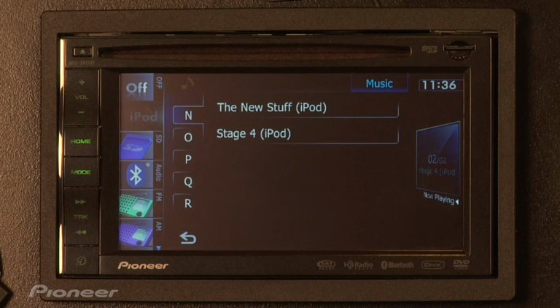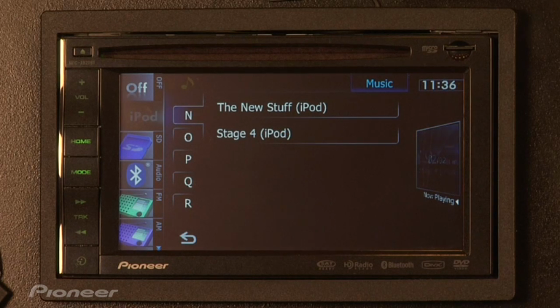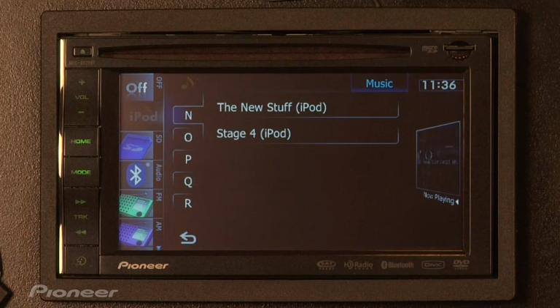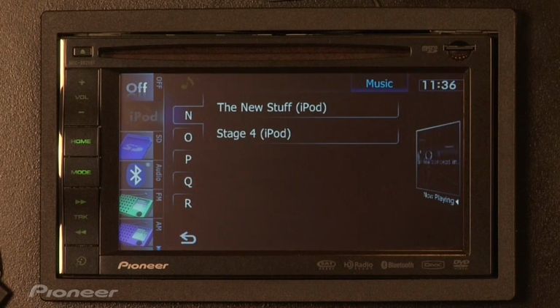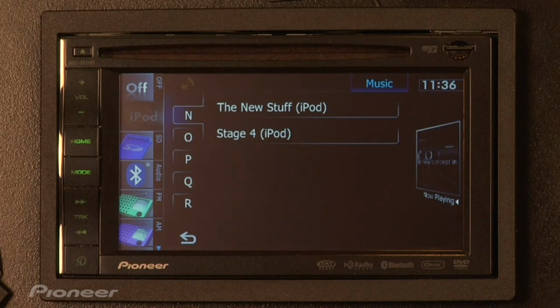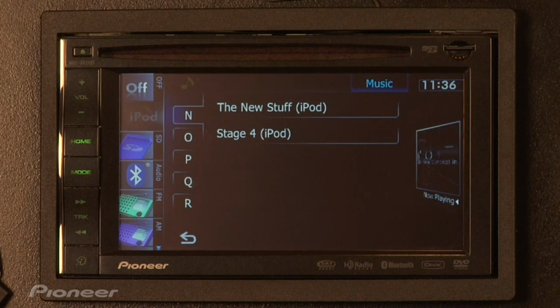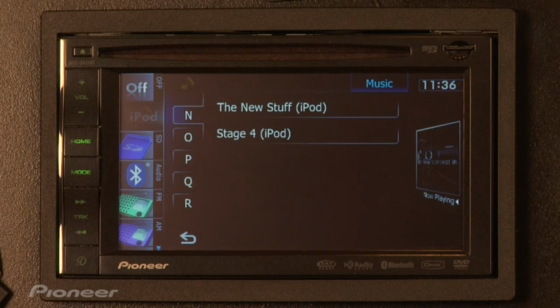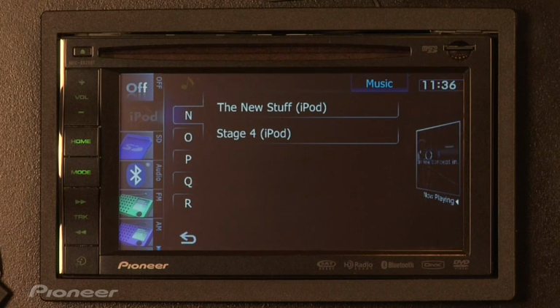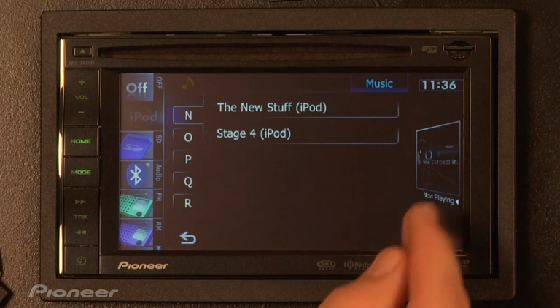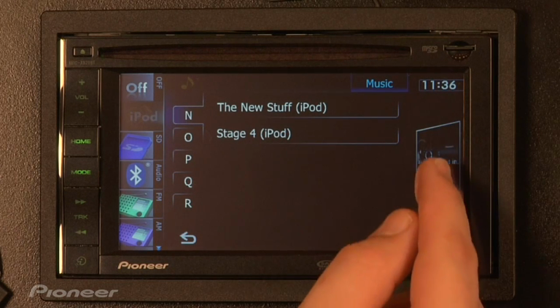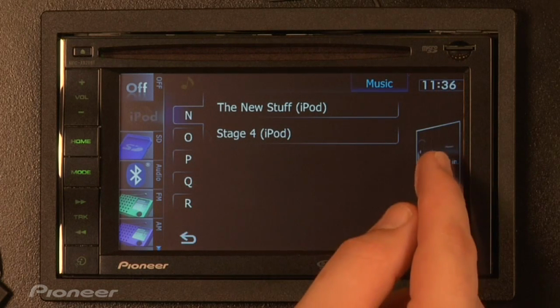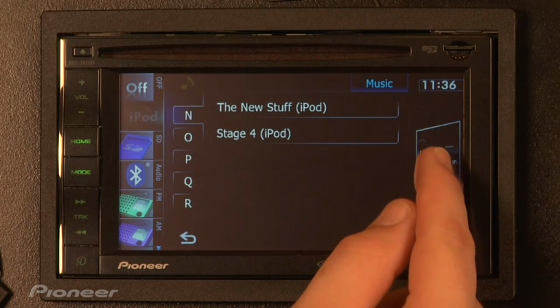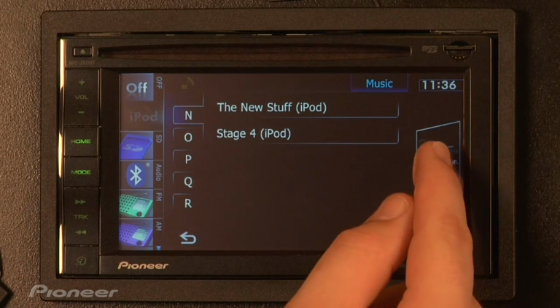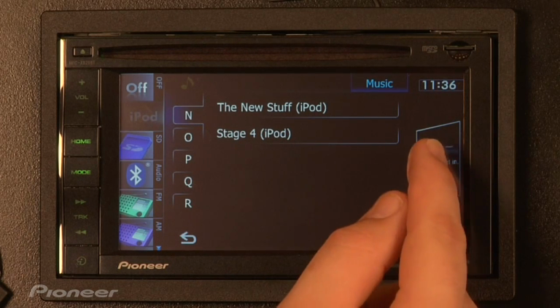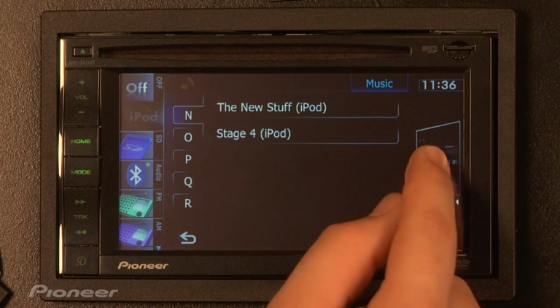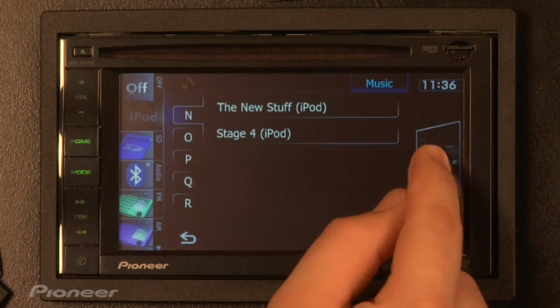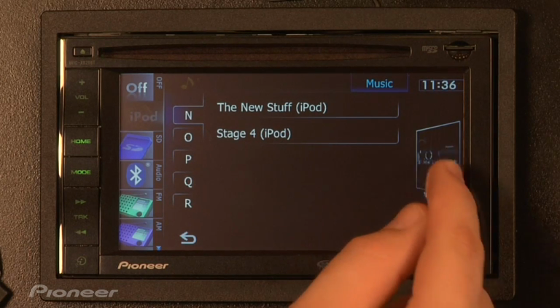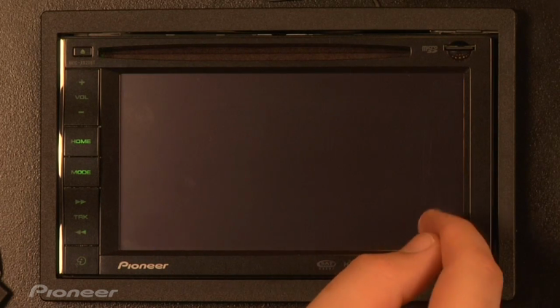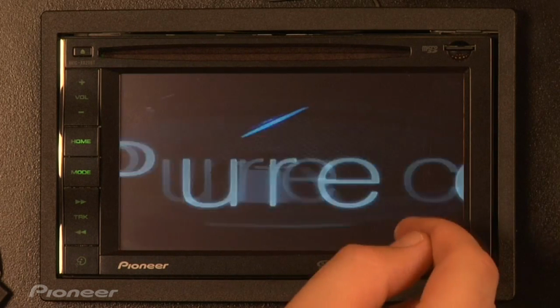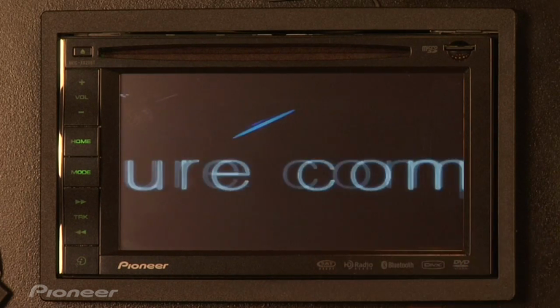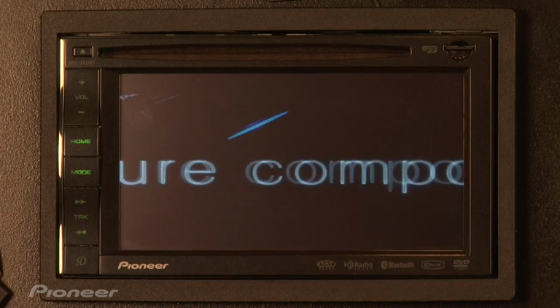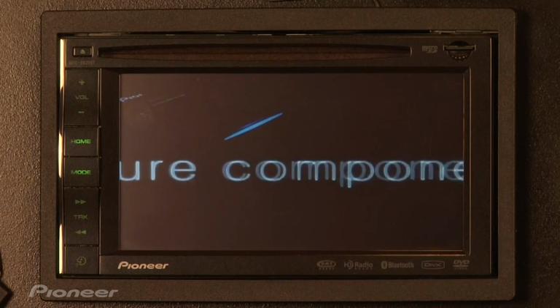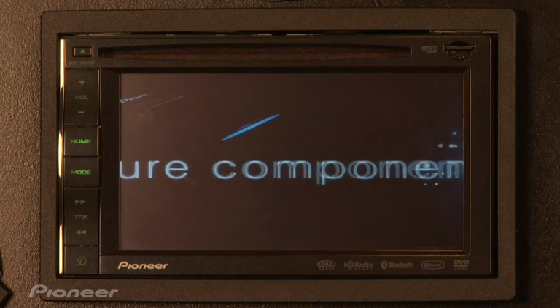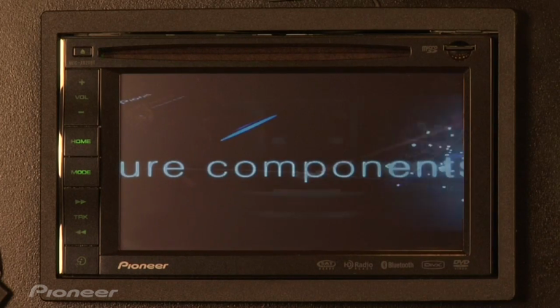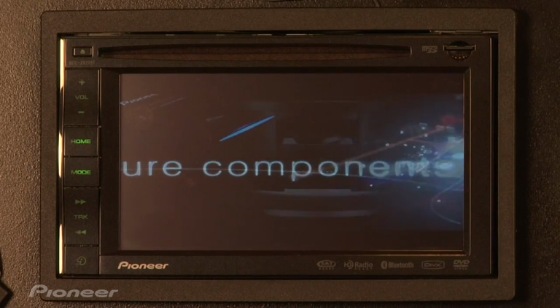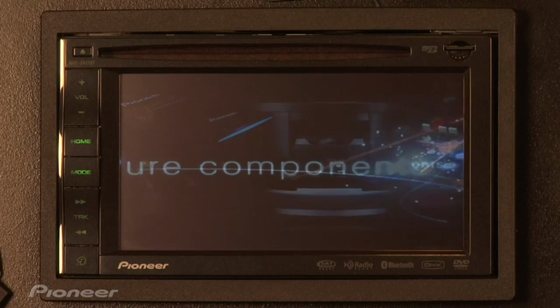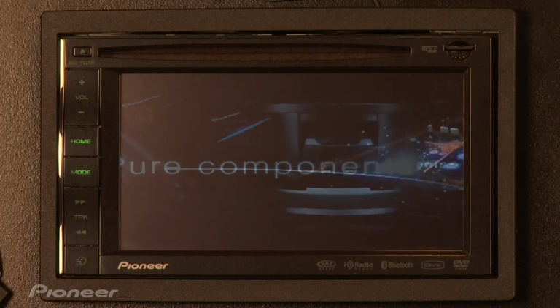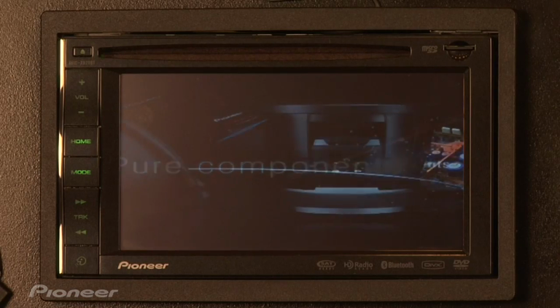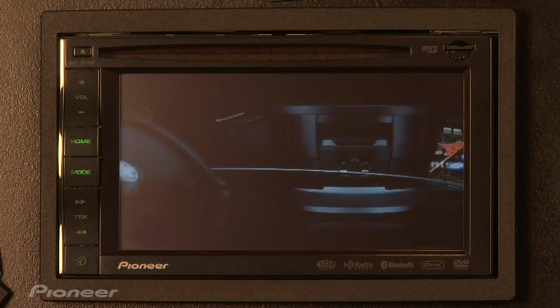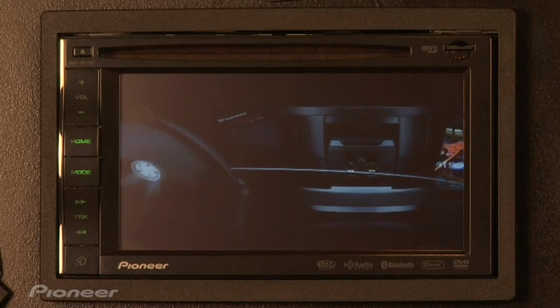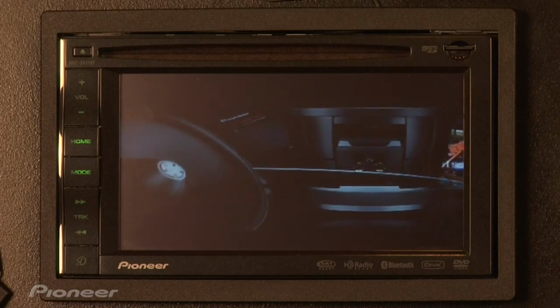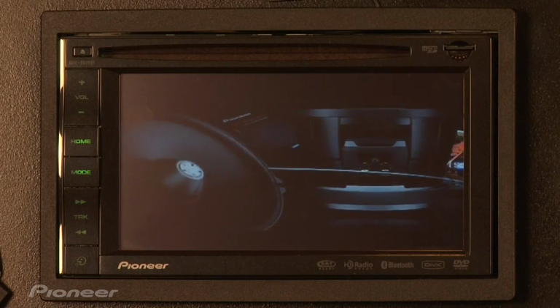Once we've selected it and it started playing, tap the right-hand side and we're watching videos.